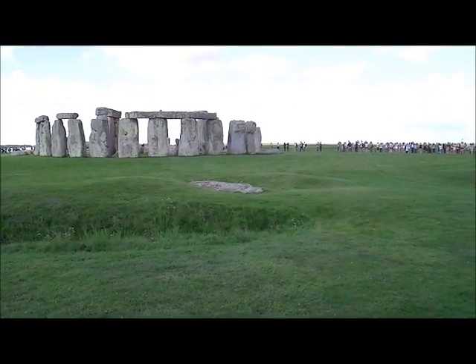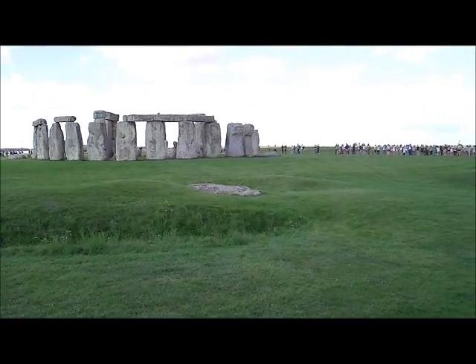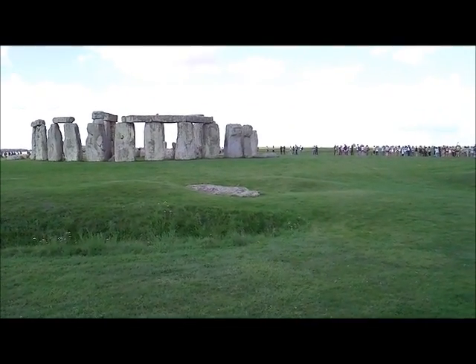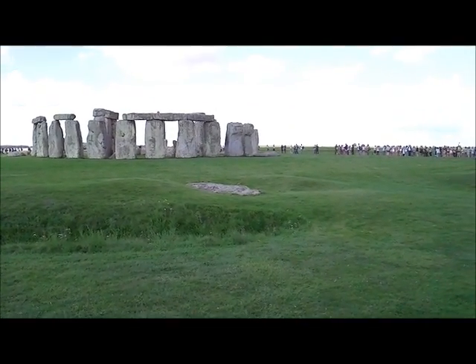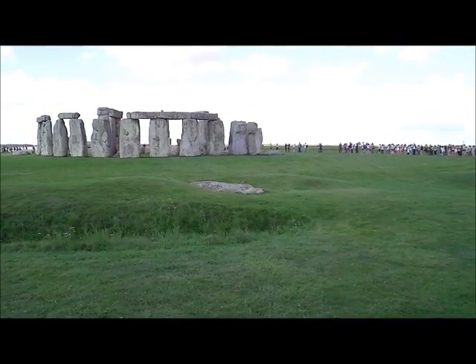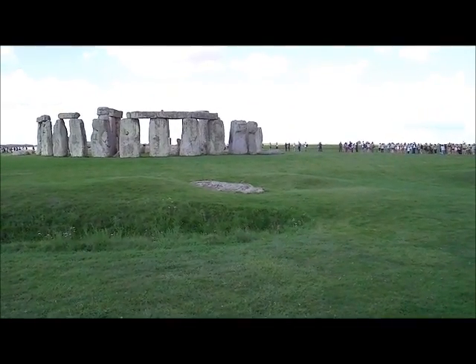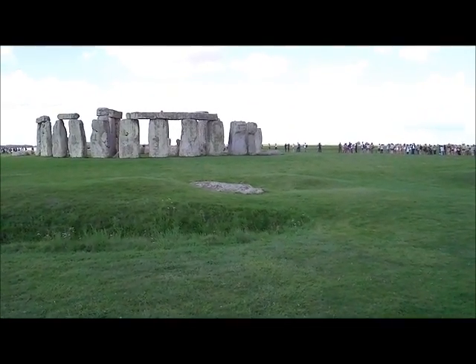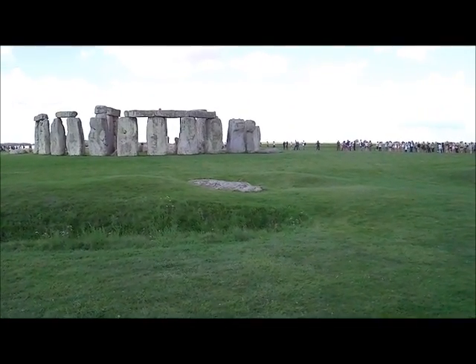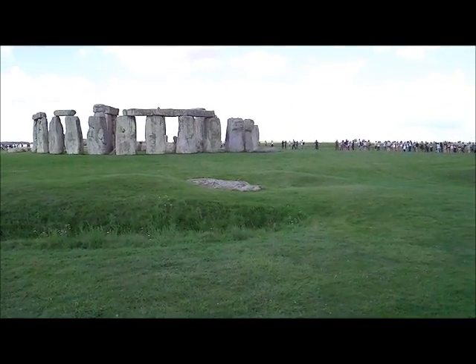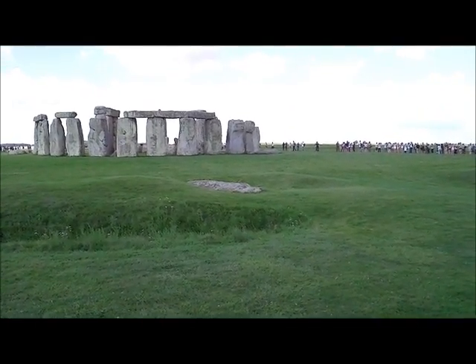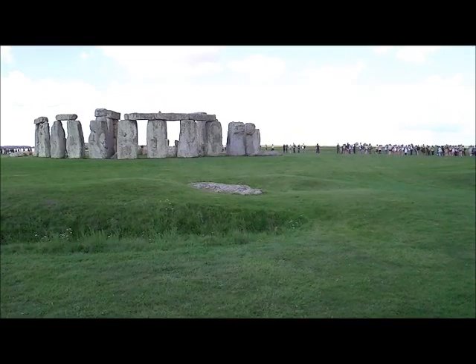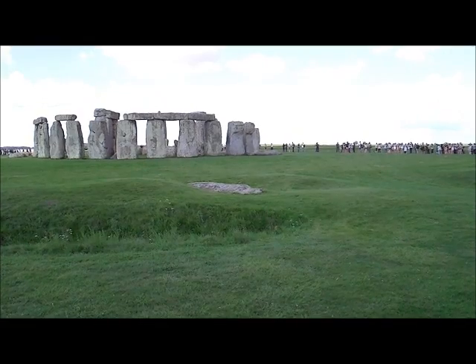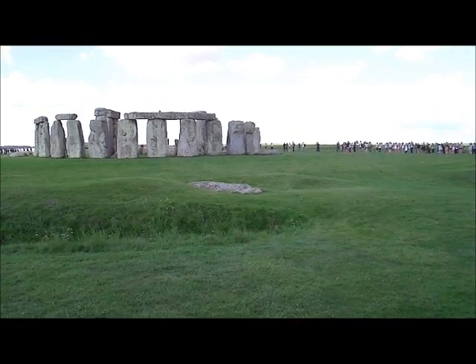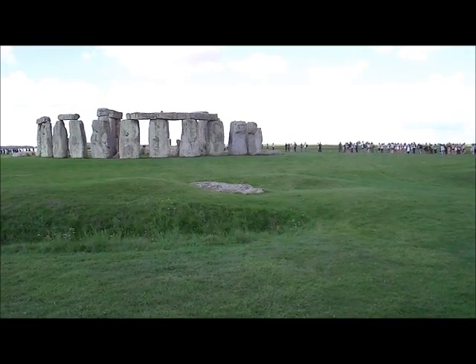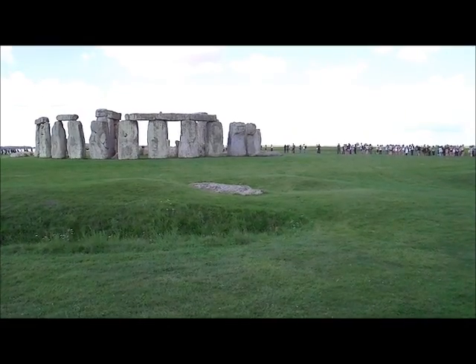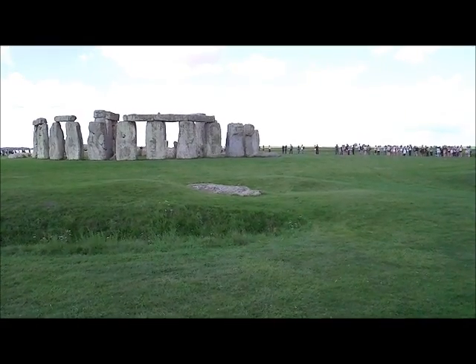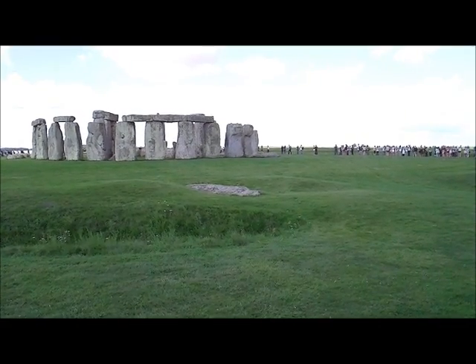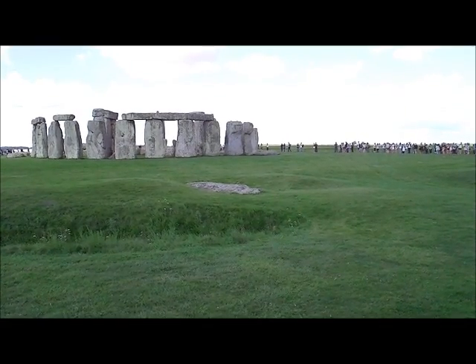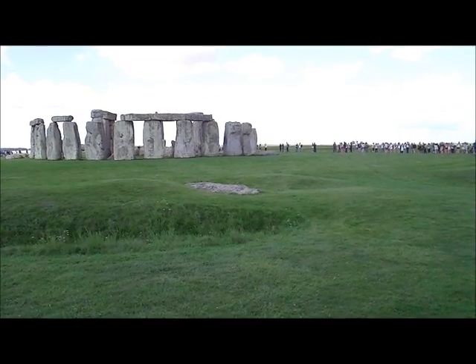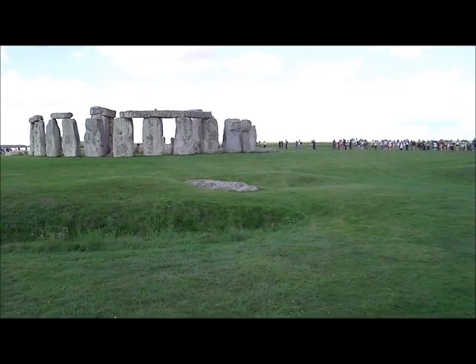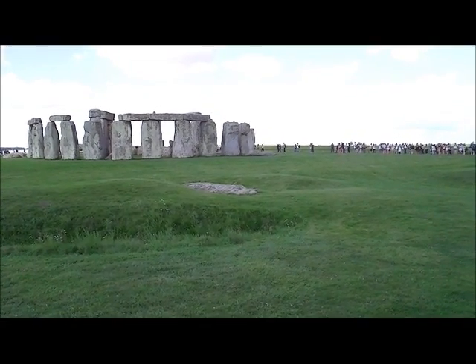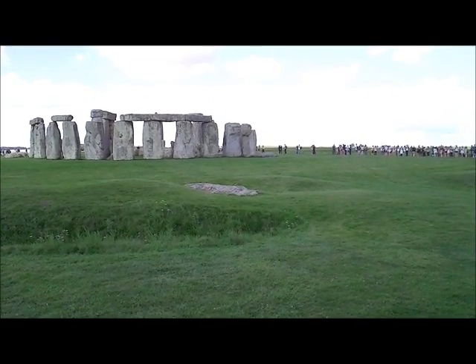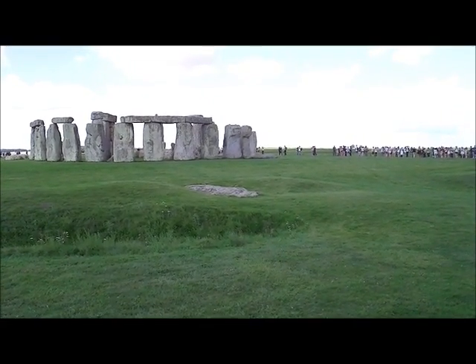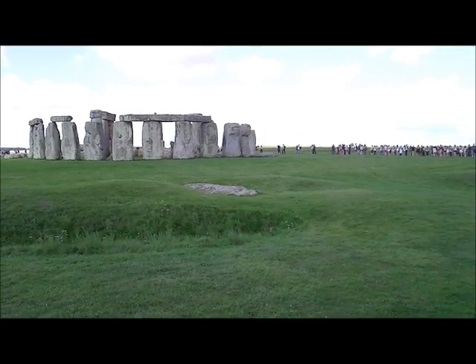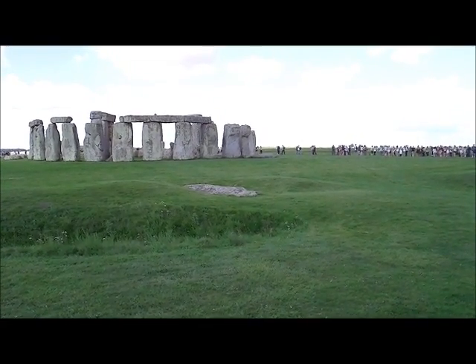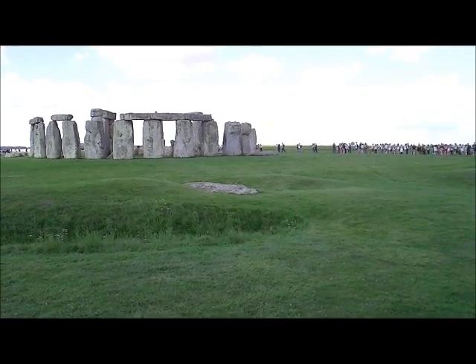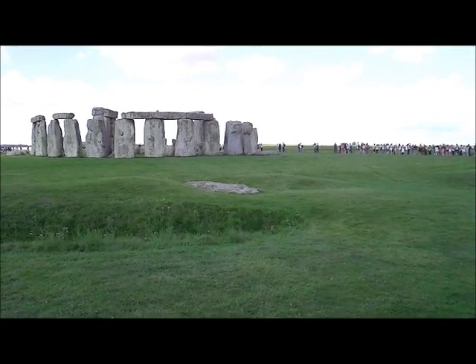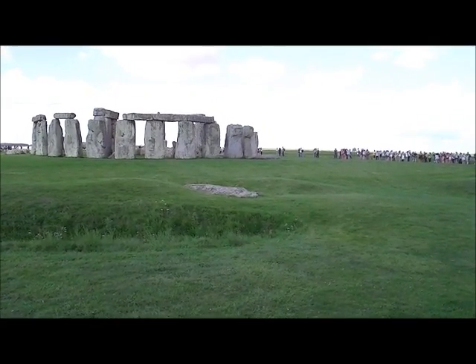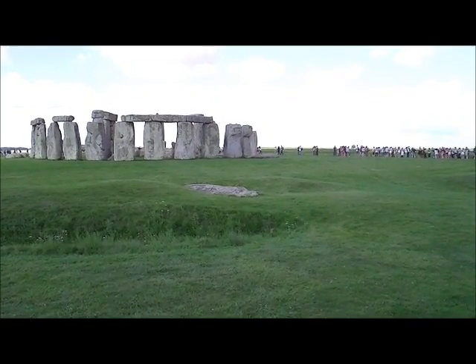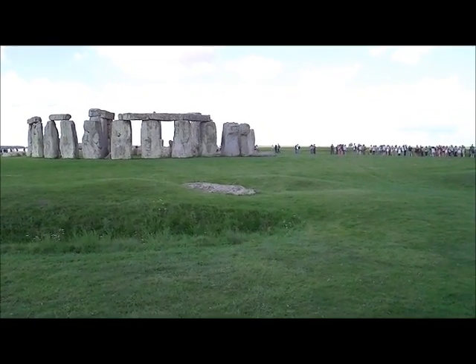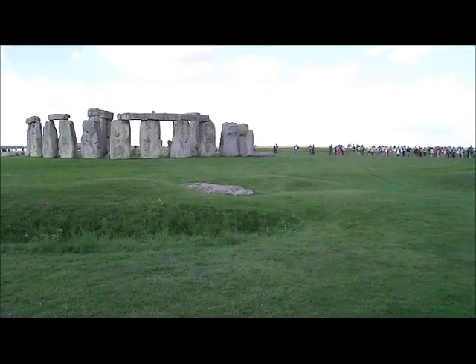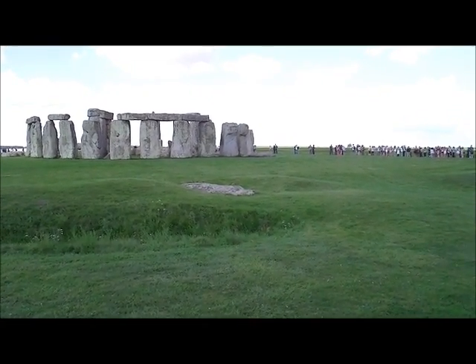OK, I'm afraid I was wrong earlier. This stone here is the slaughter stone. They probably didn't sacrifice people on the other one.